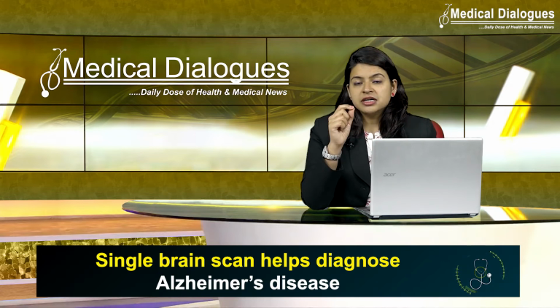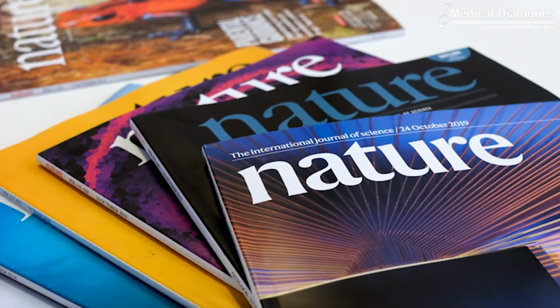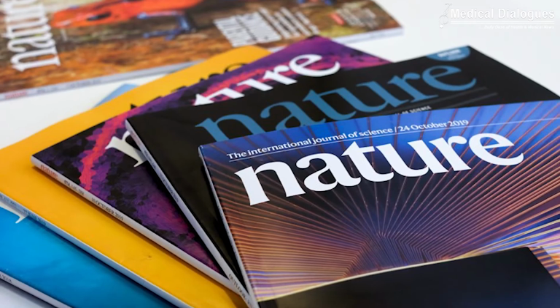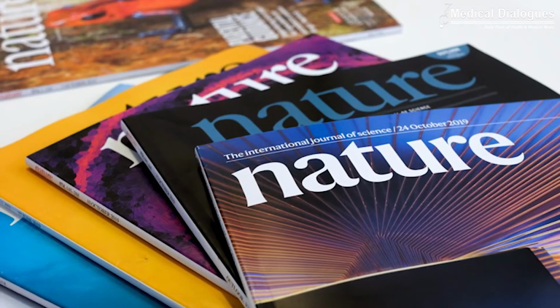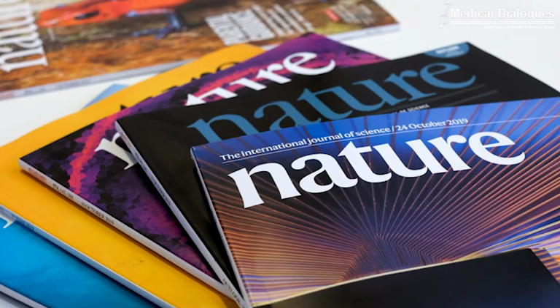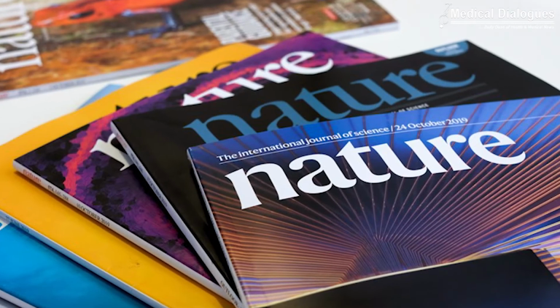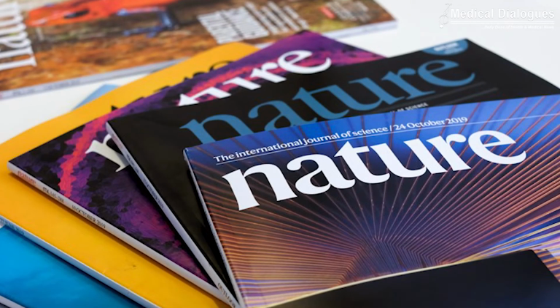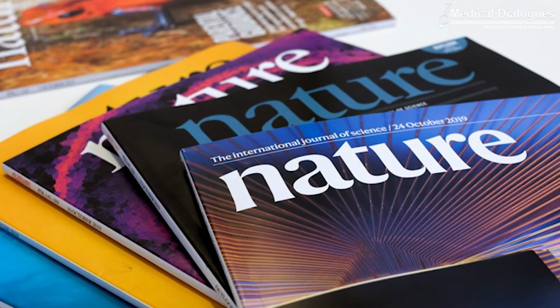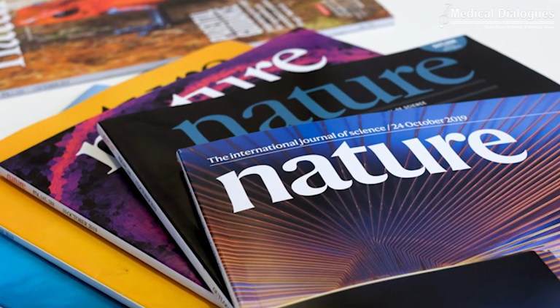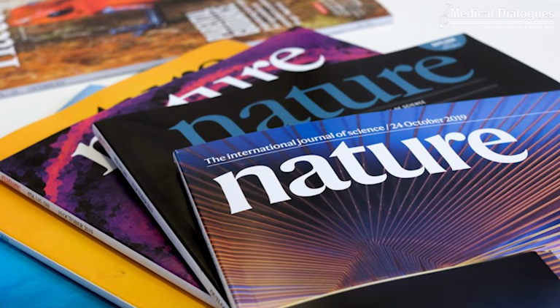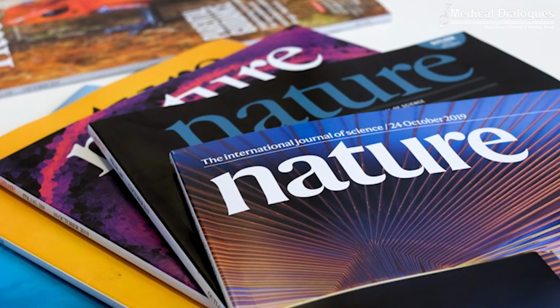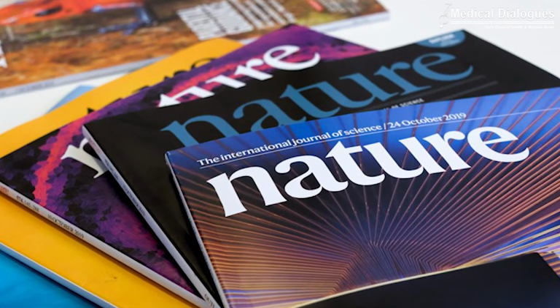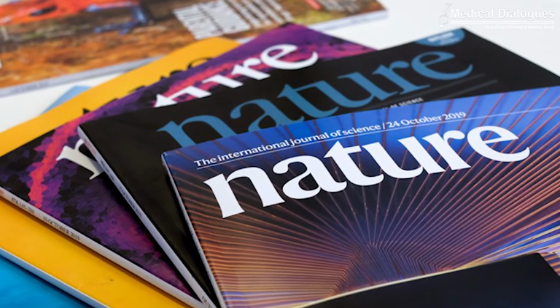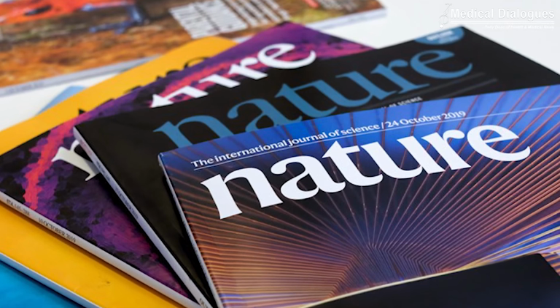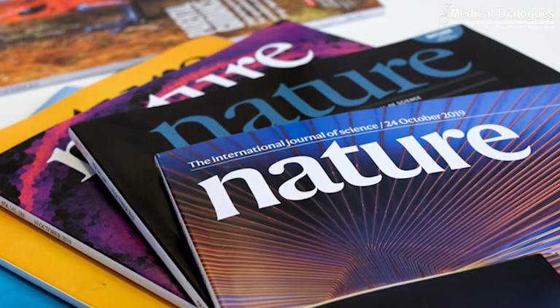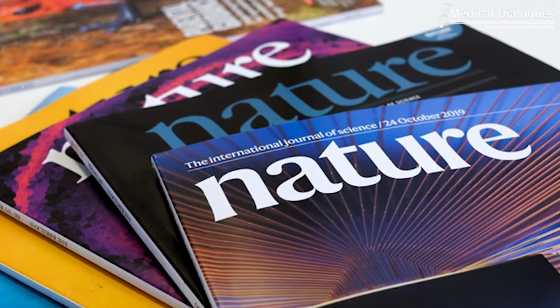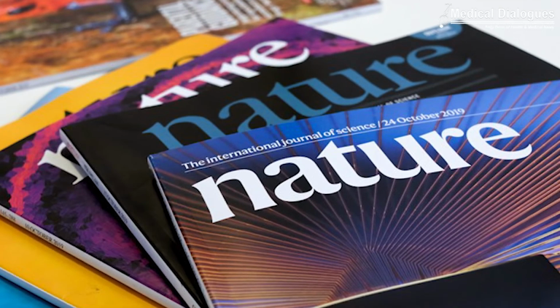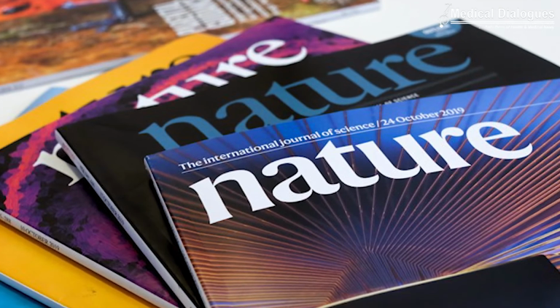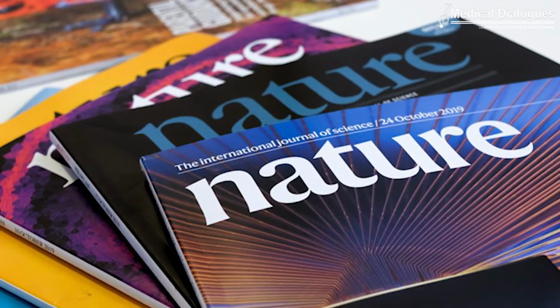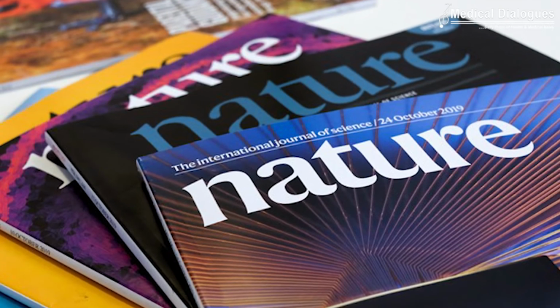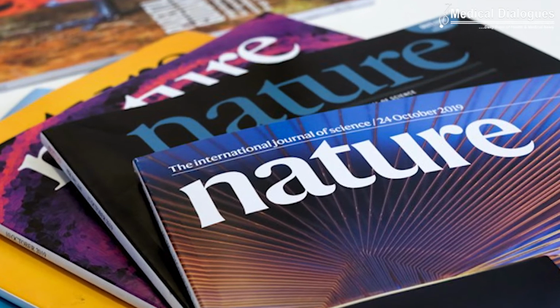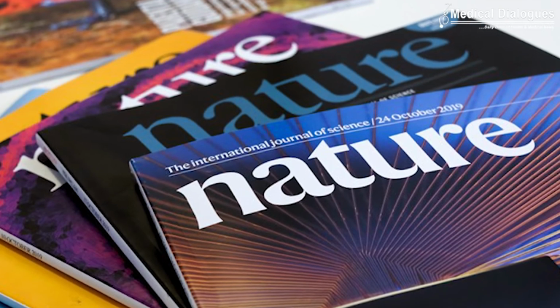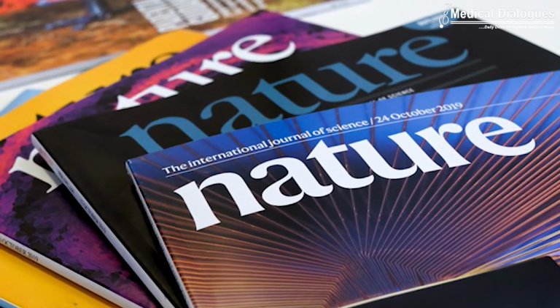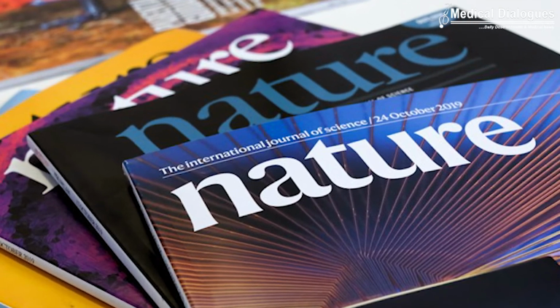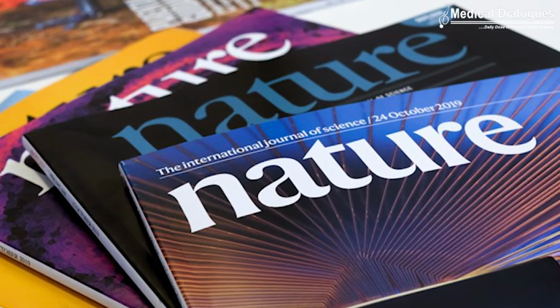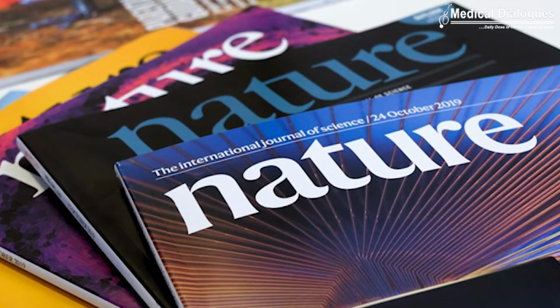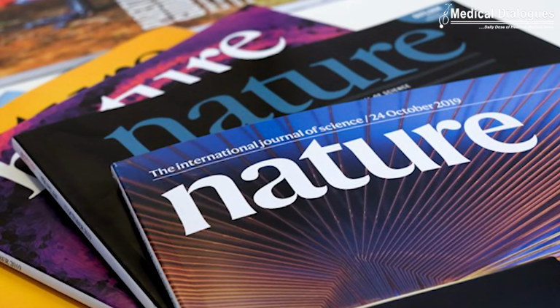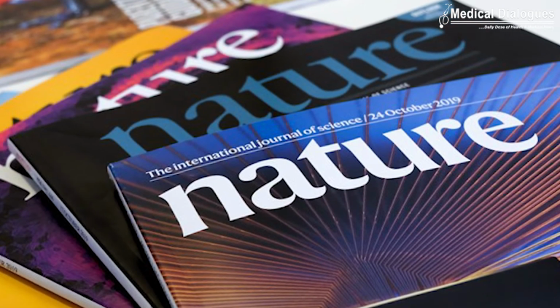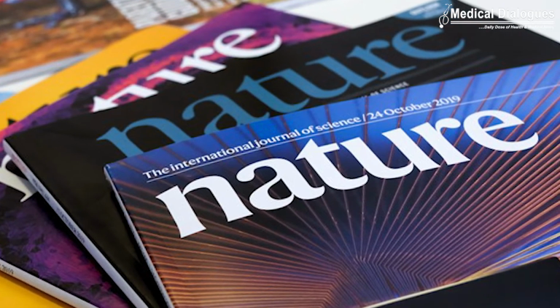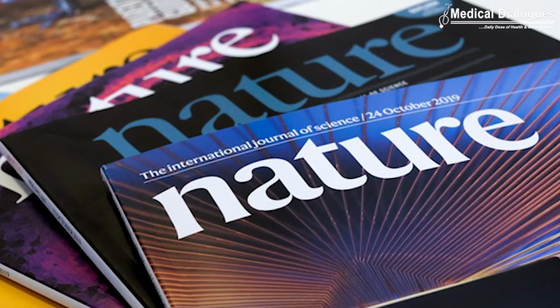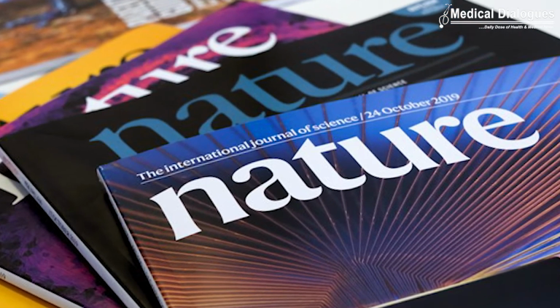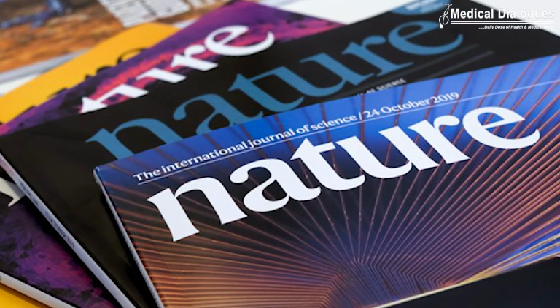The research I am talking about is published in the Nature Portfolio Journal, Communications Medicine.